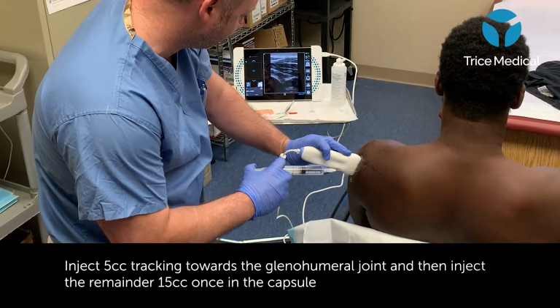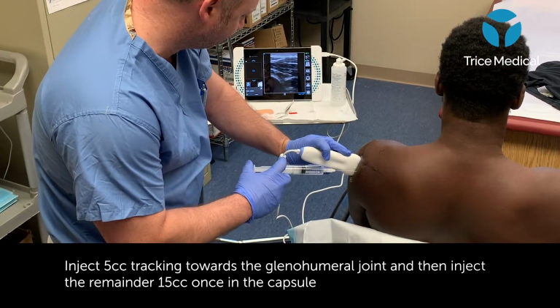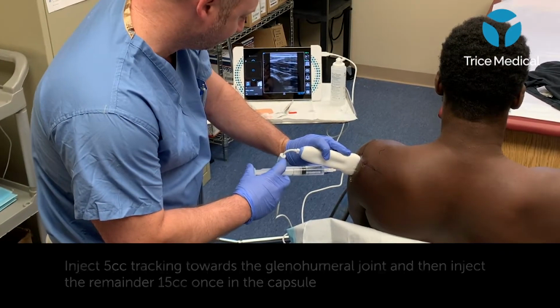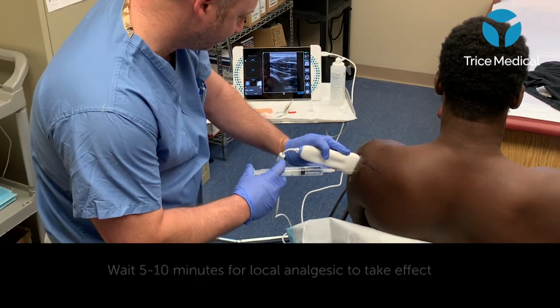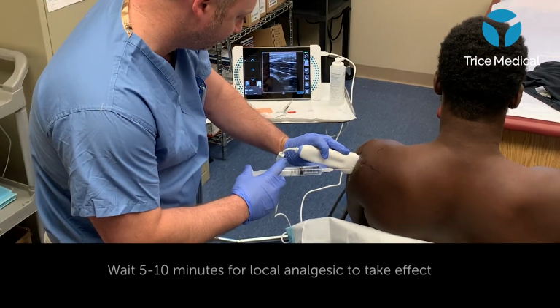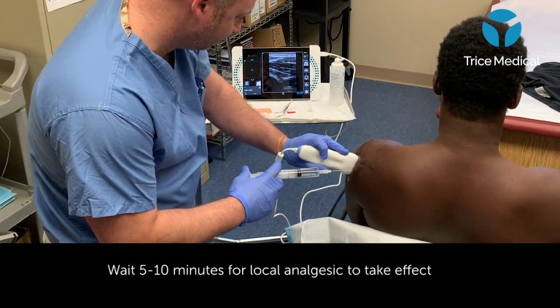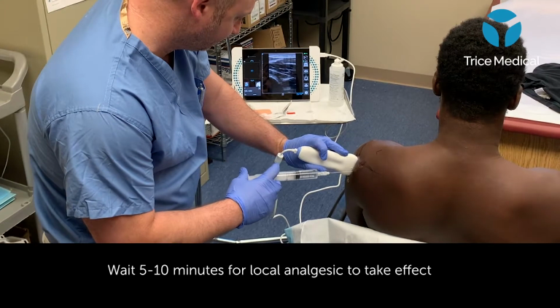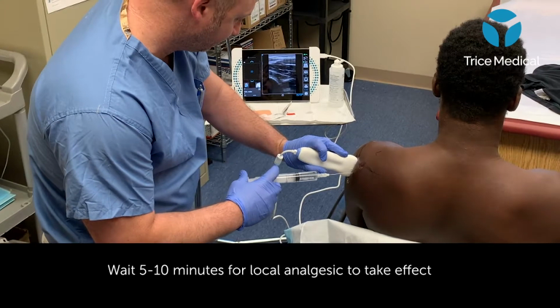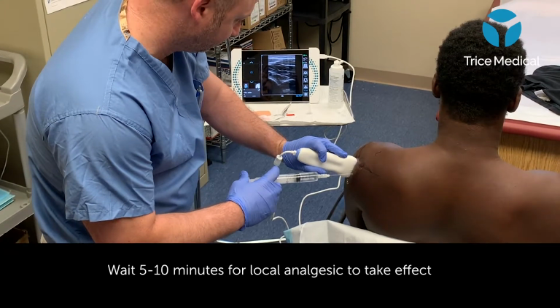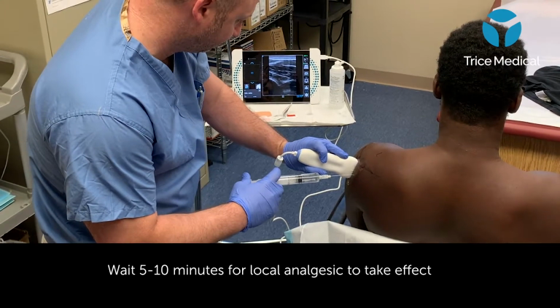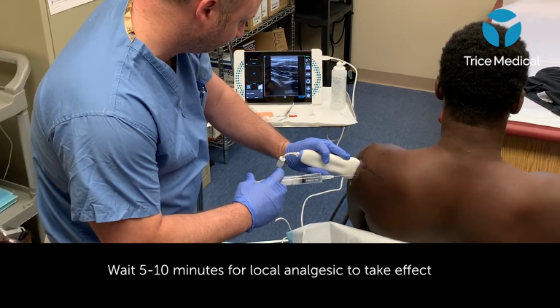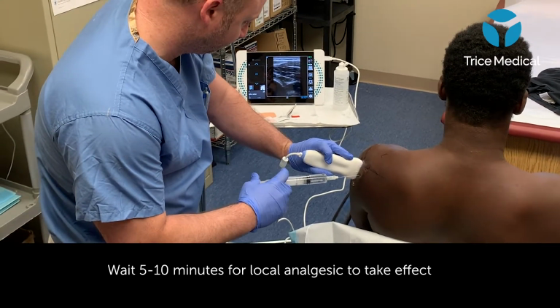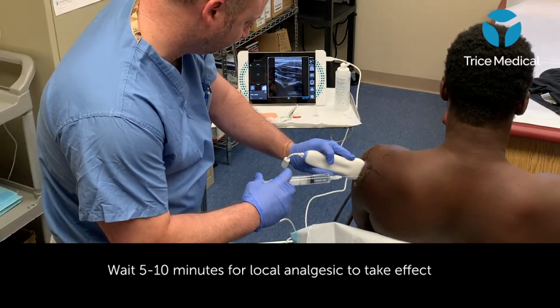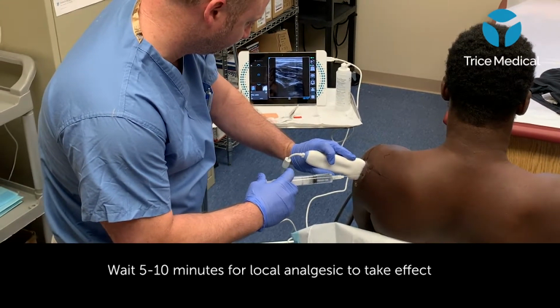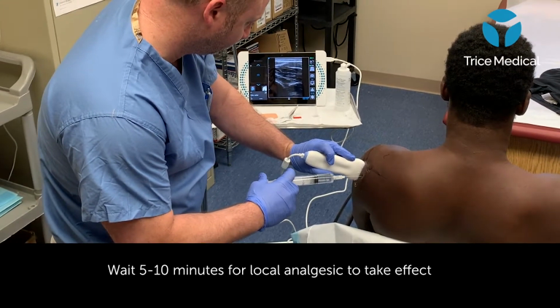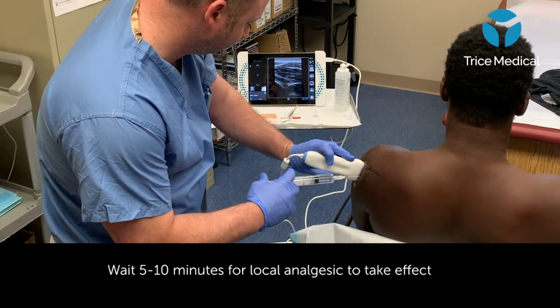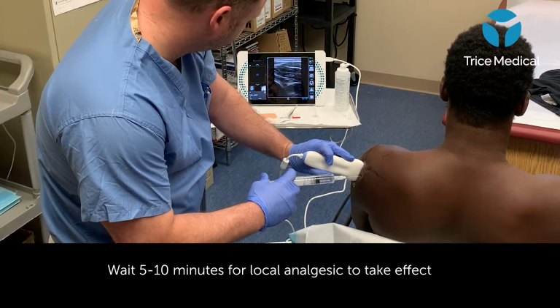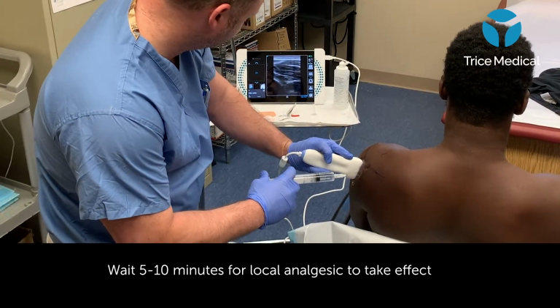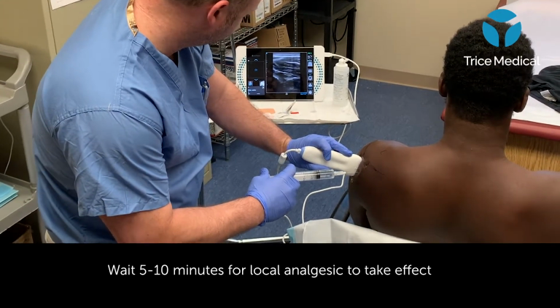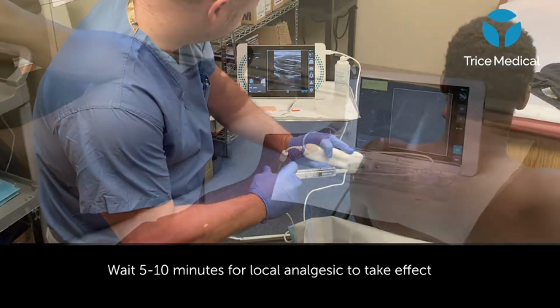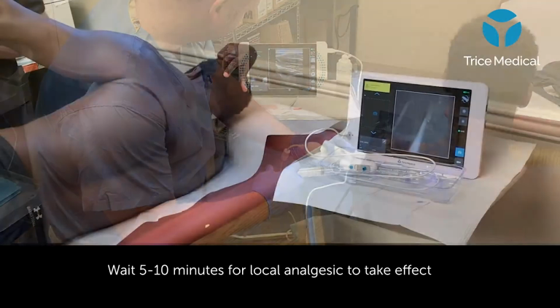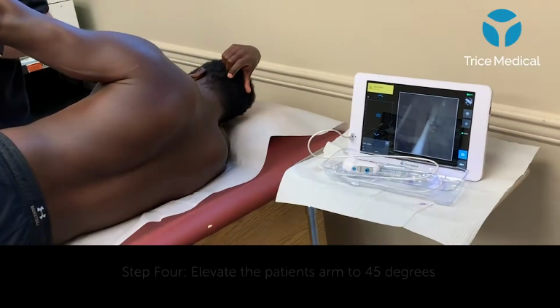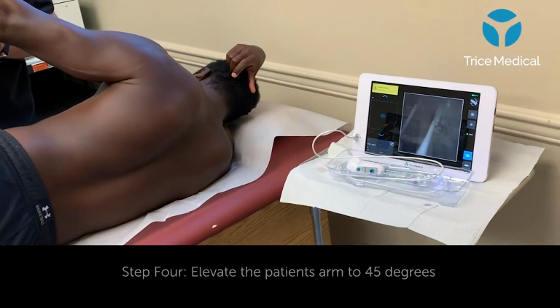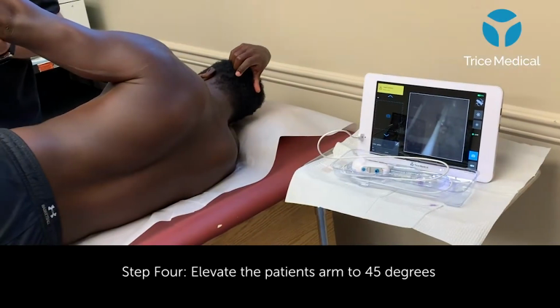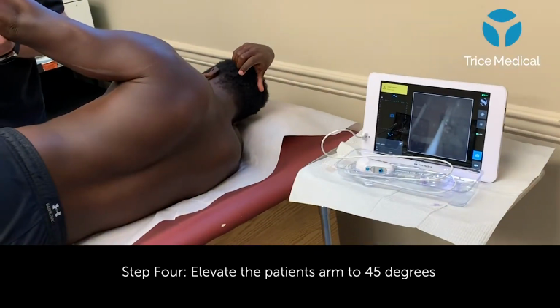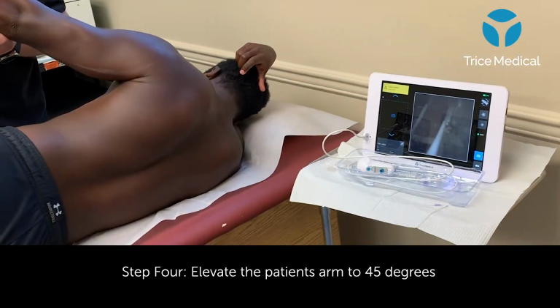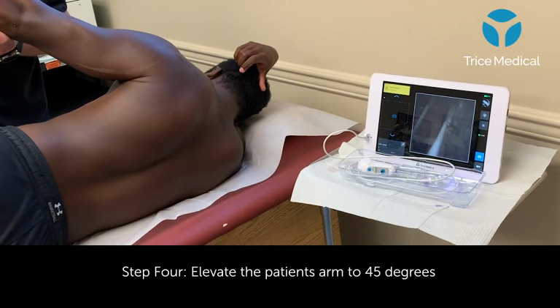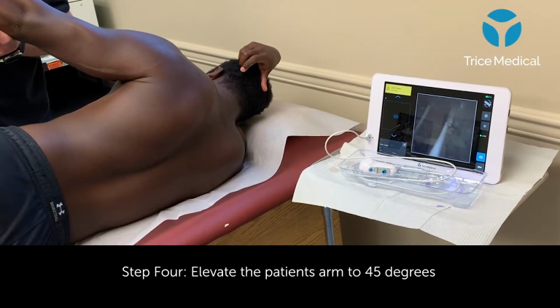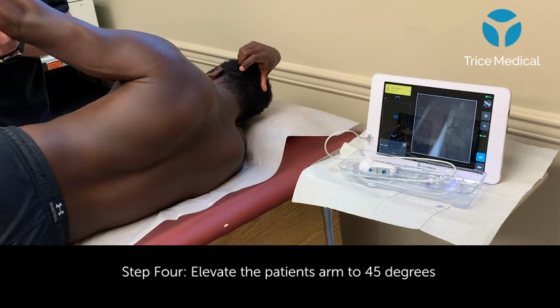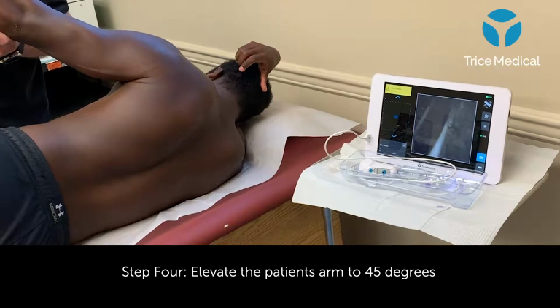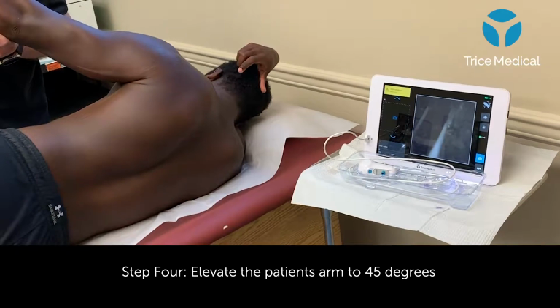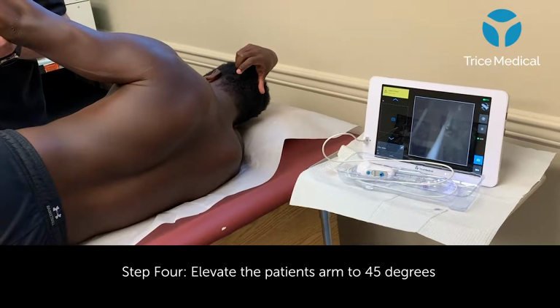Once complete, I'll let the patient become anesthetized for a period of 5 to 10 minutes and then come back and position them in the lateral decubitus position.